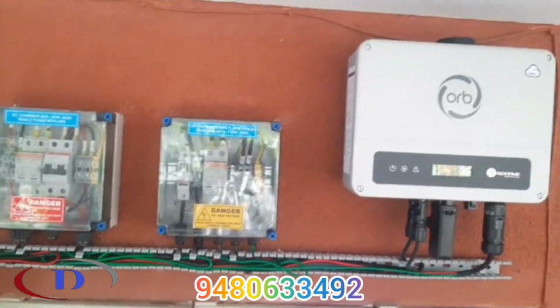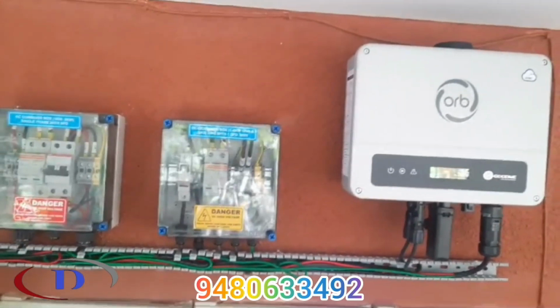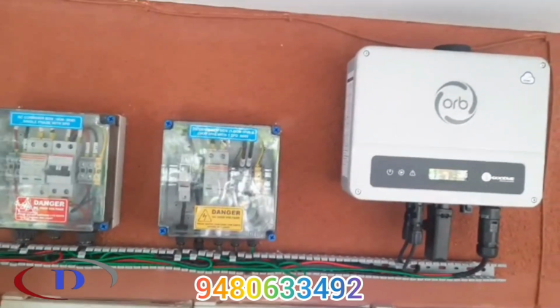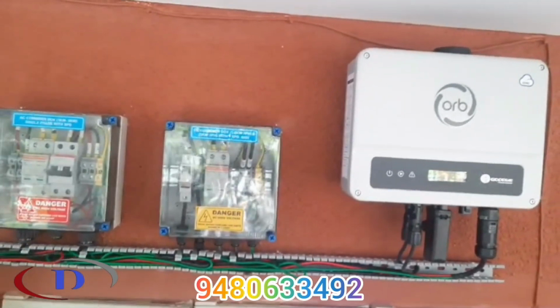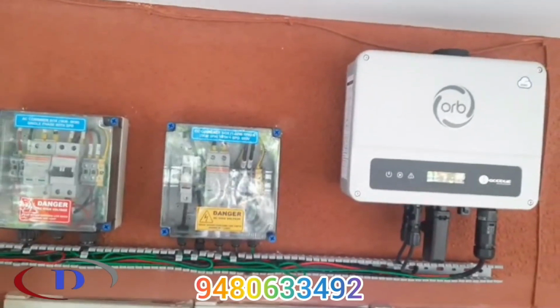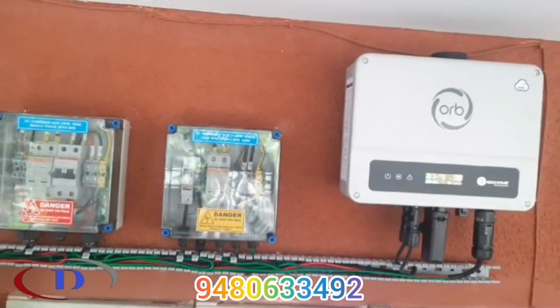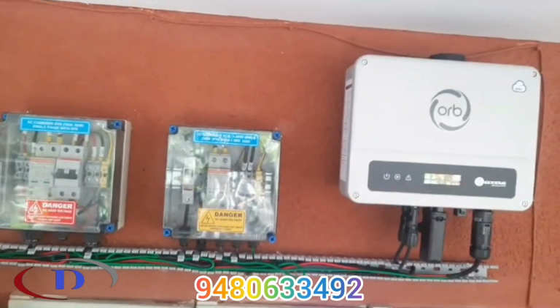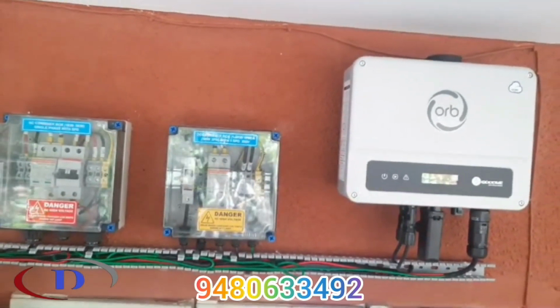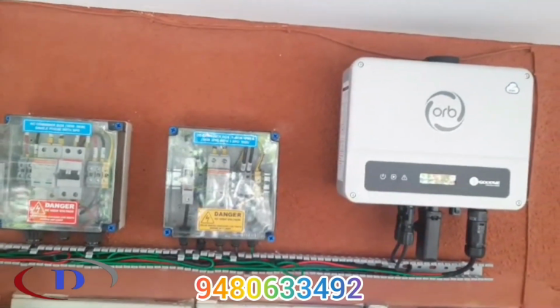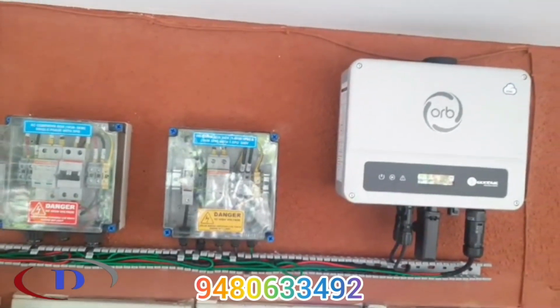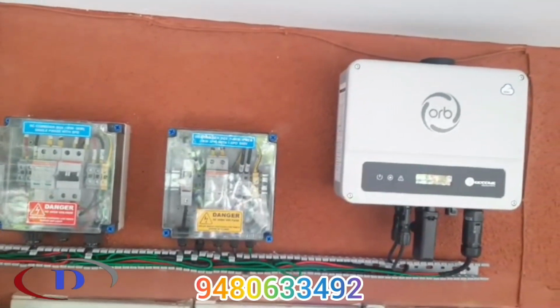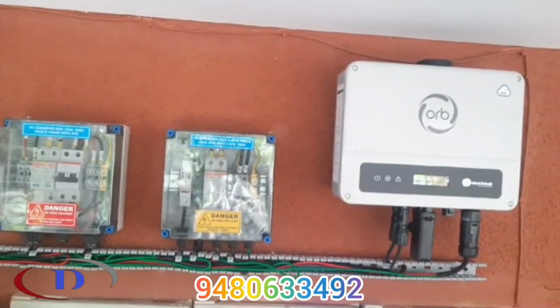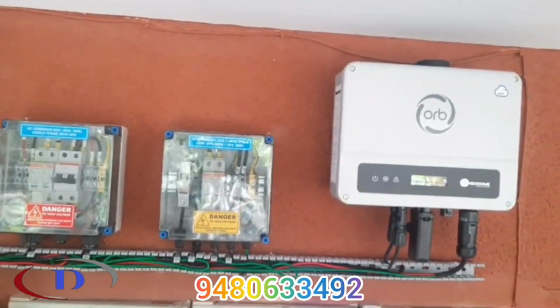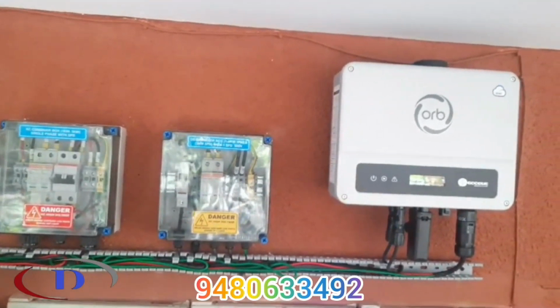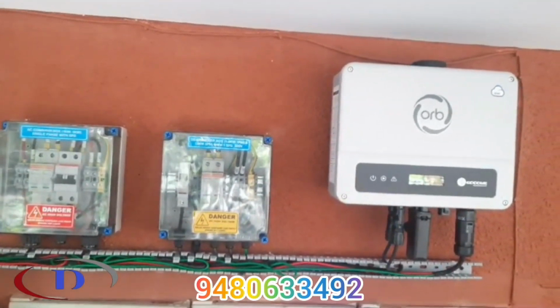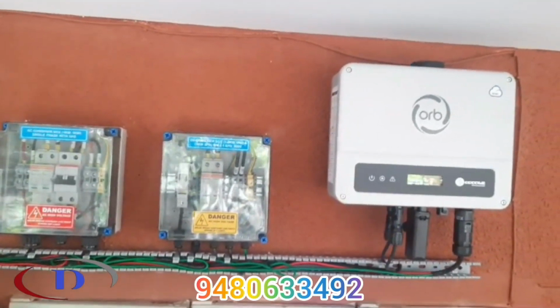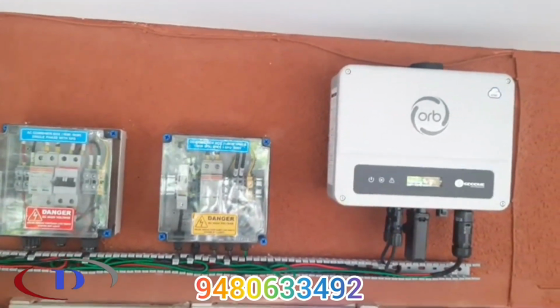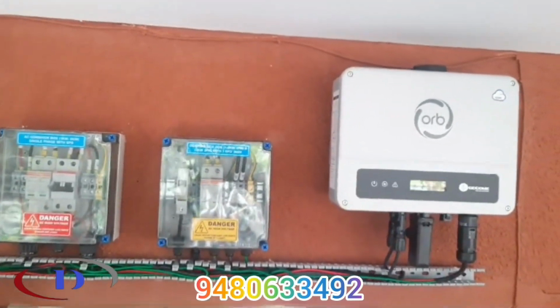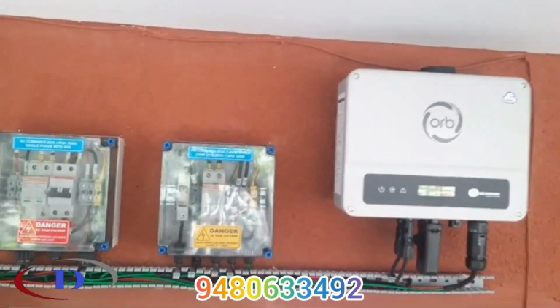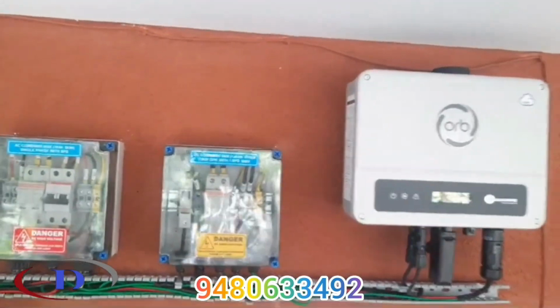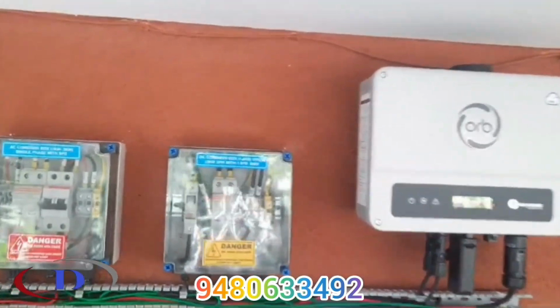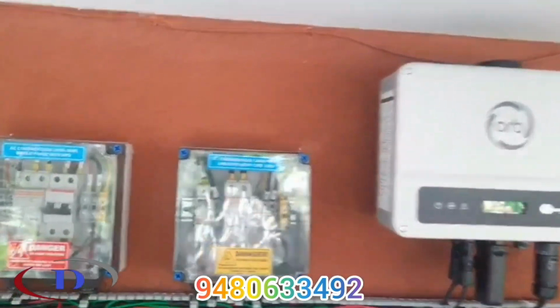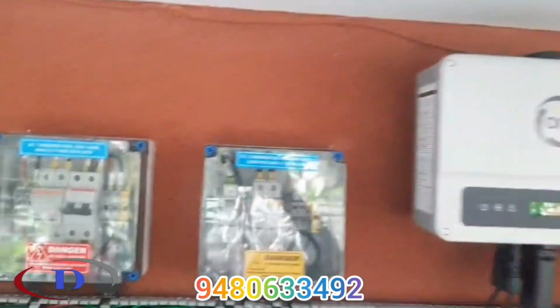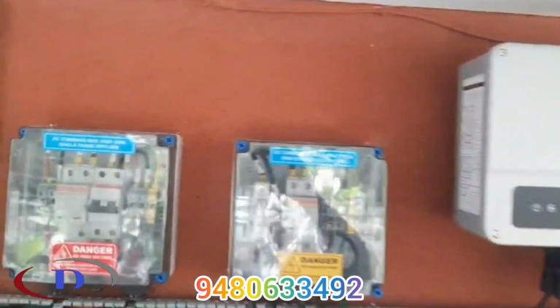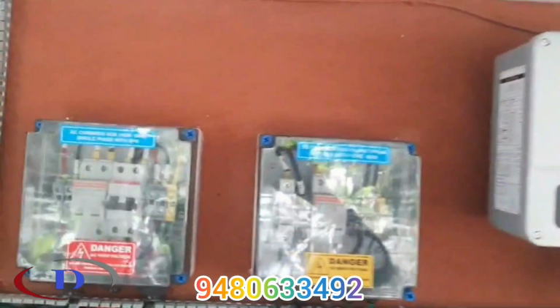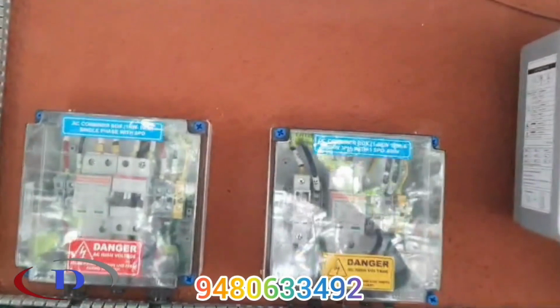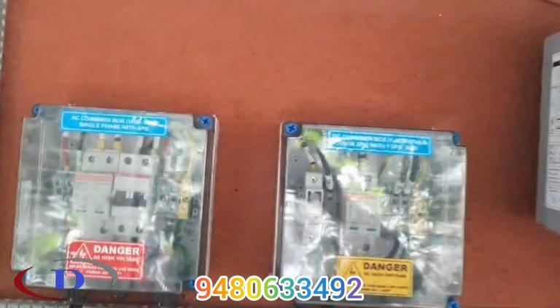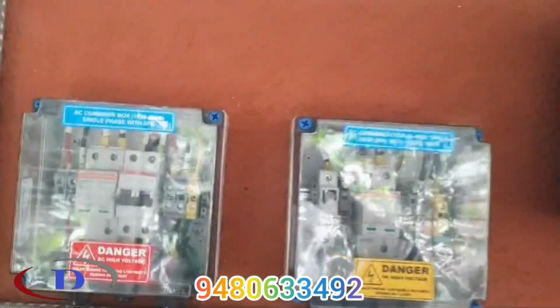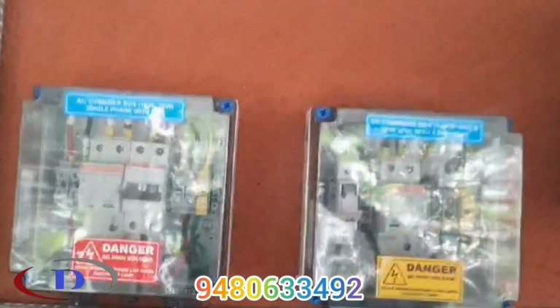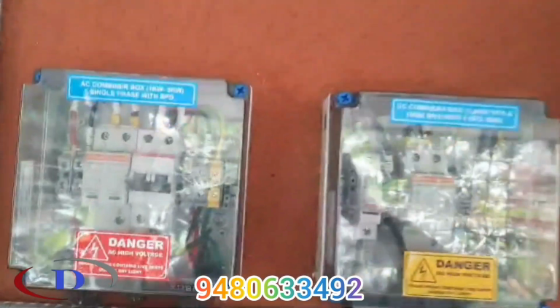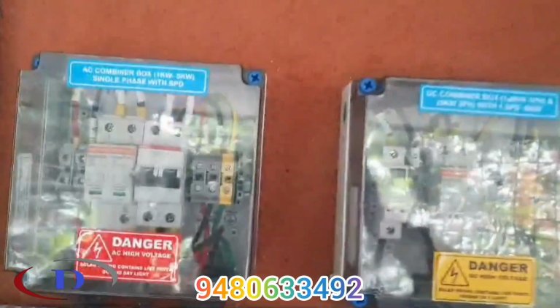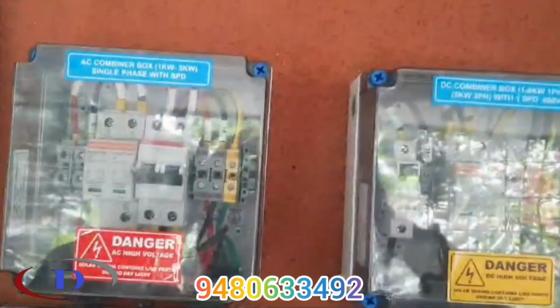Please call us for your on-grid, off-grid, or hybrid solar power requirements. Thank you.